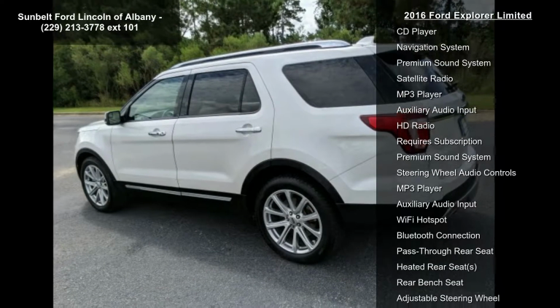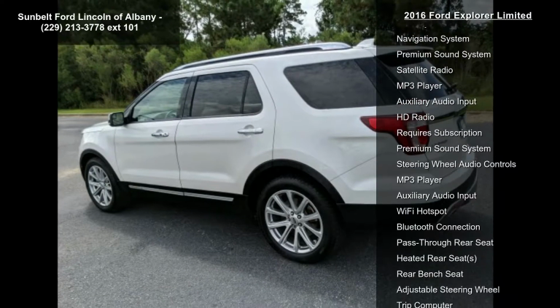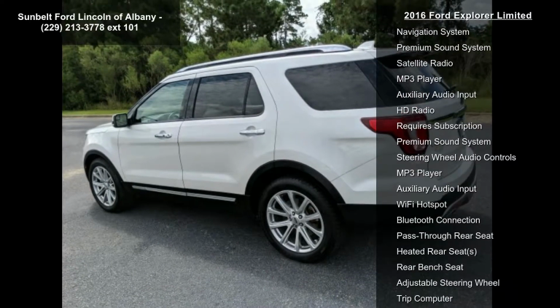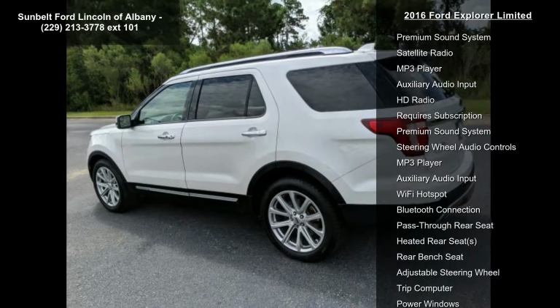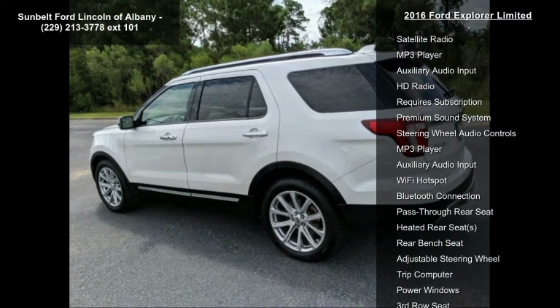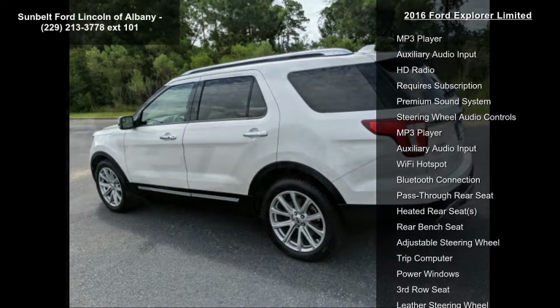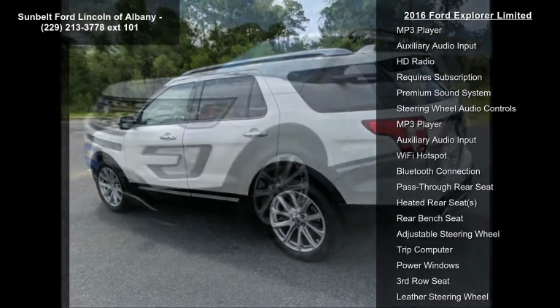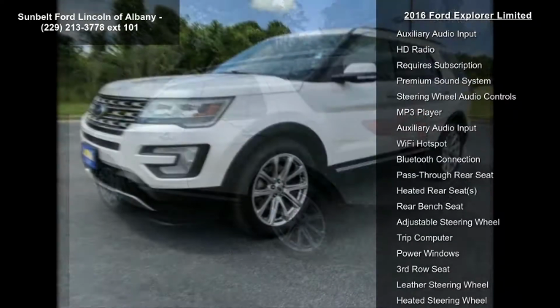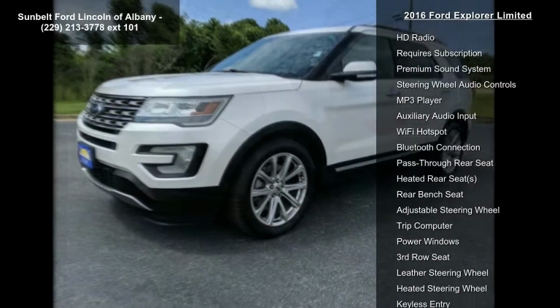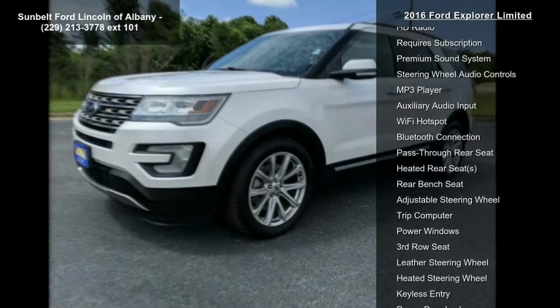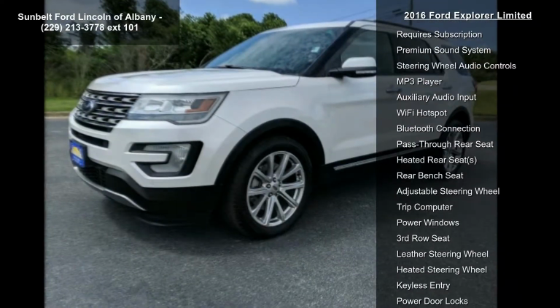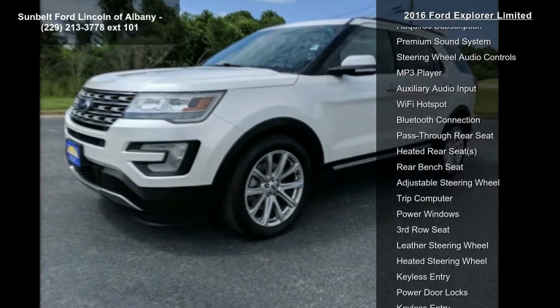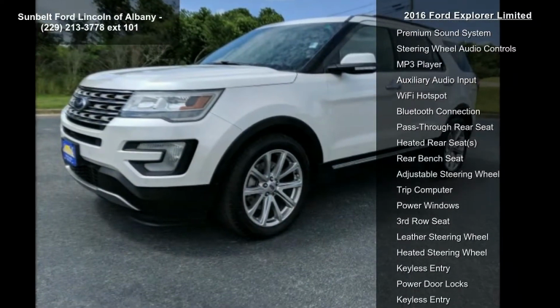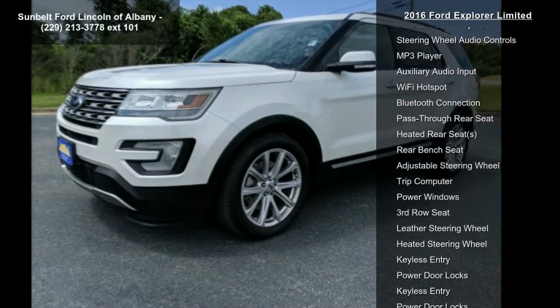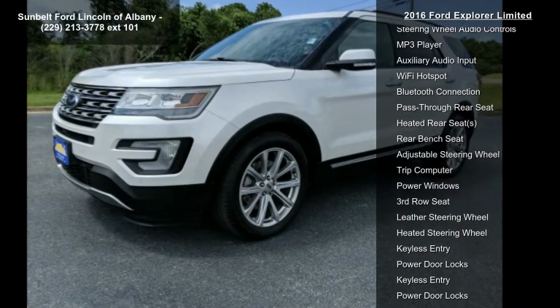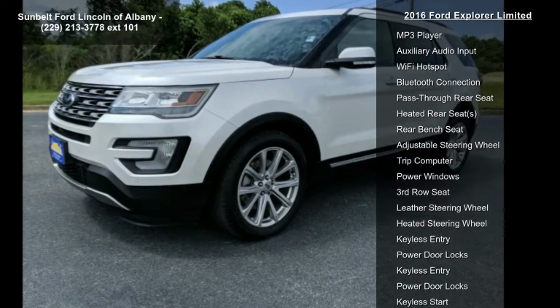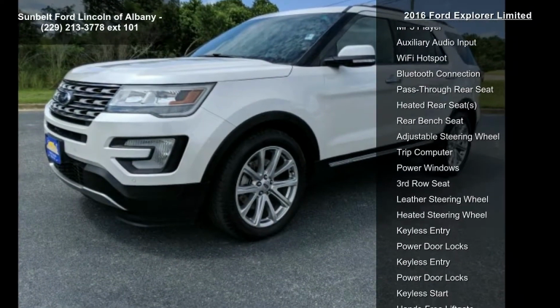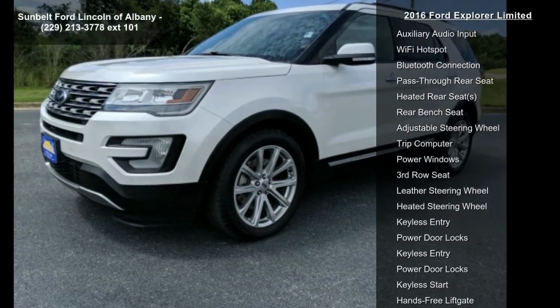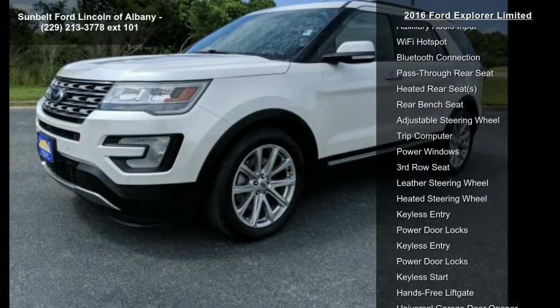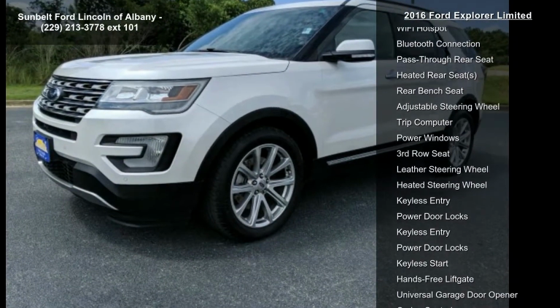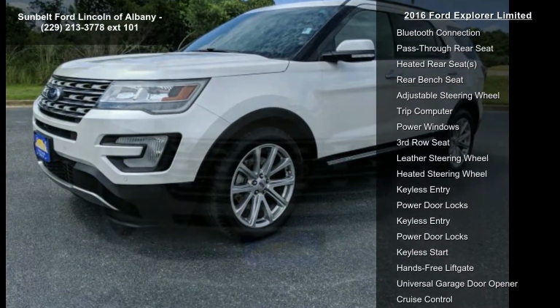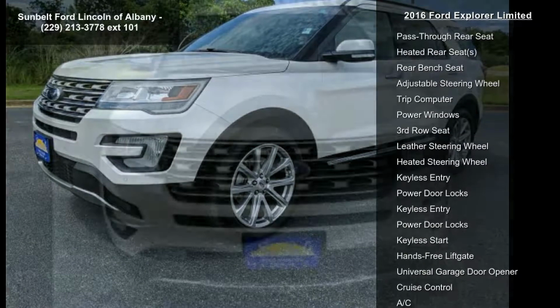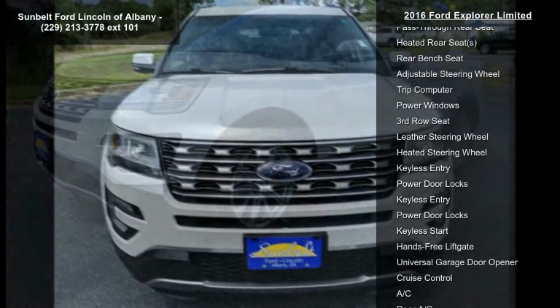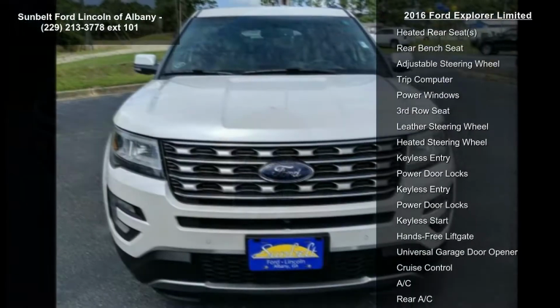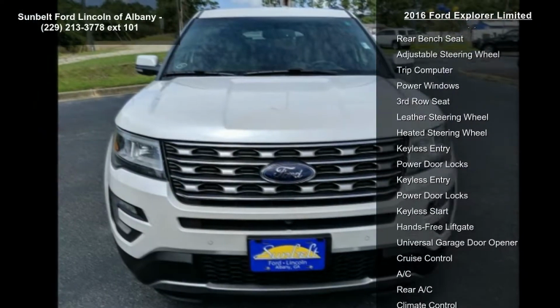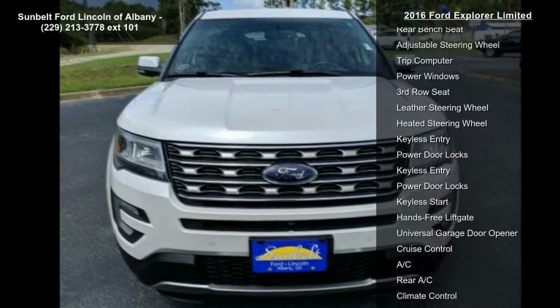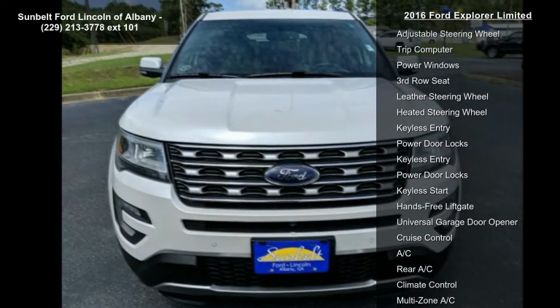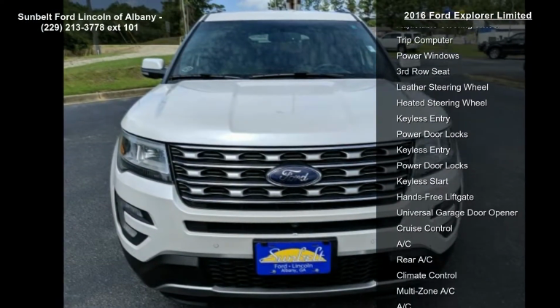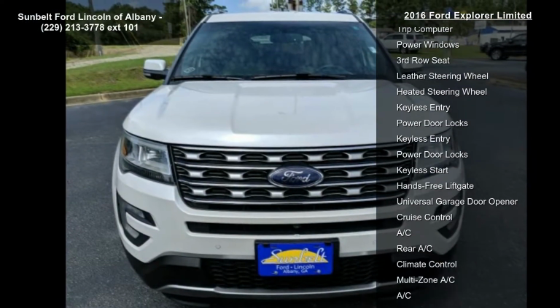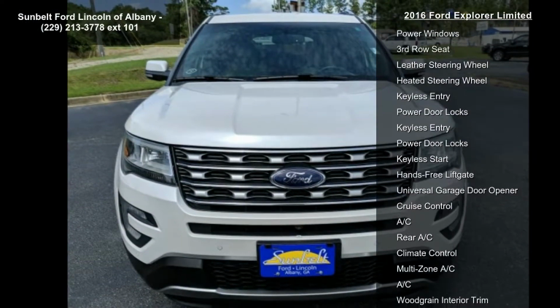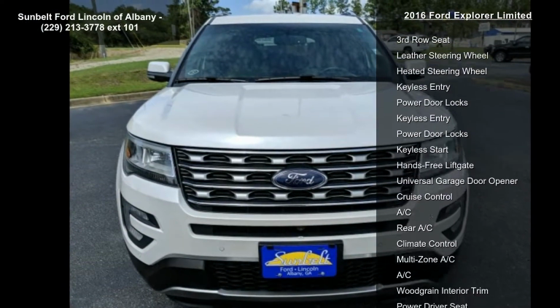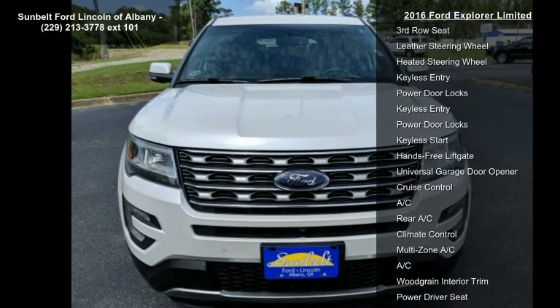Rear performance and temporary spare tire. Let us put you in the driver's seat today — call or click to schedule a test drive.